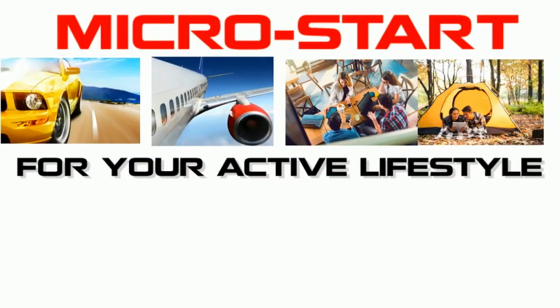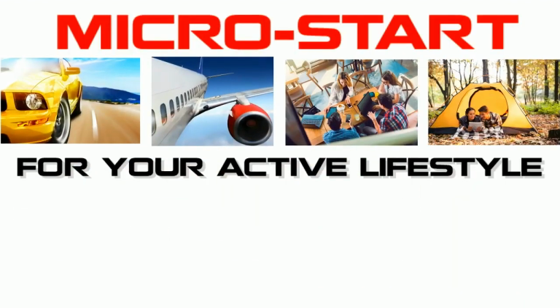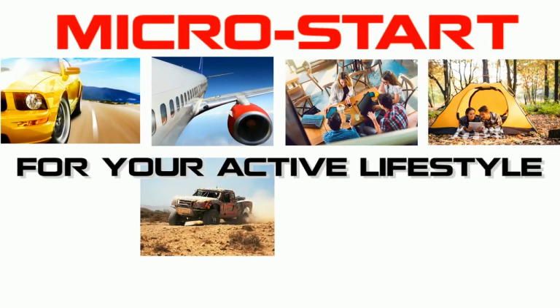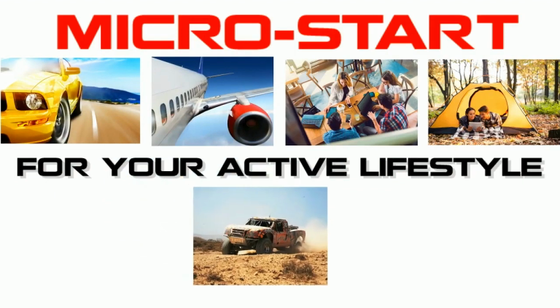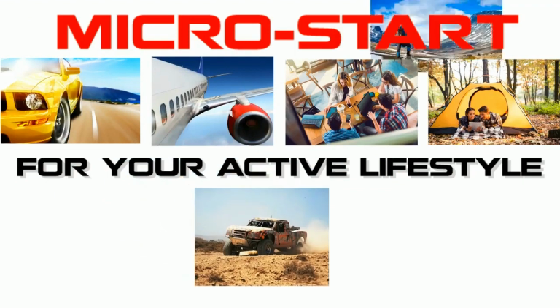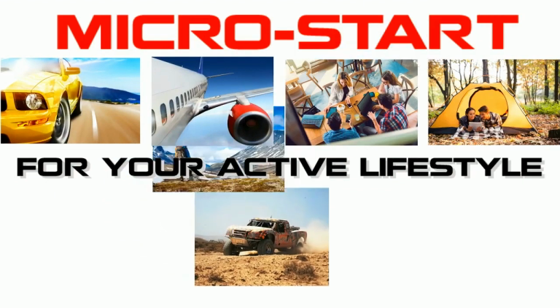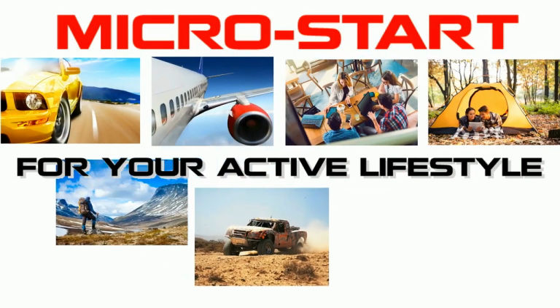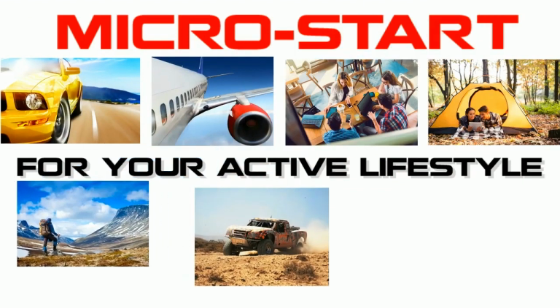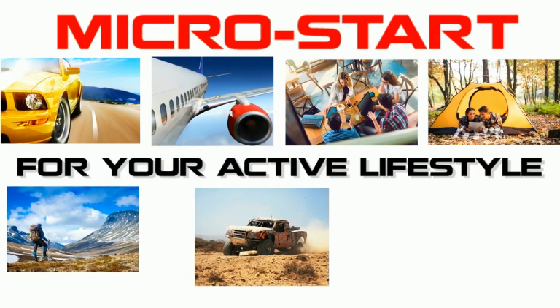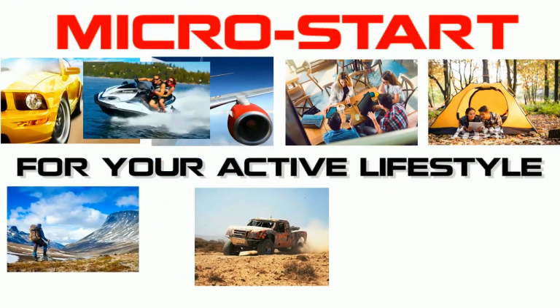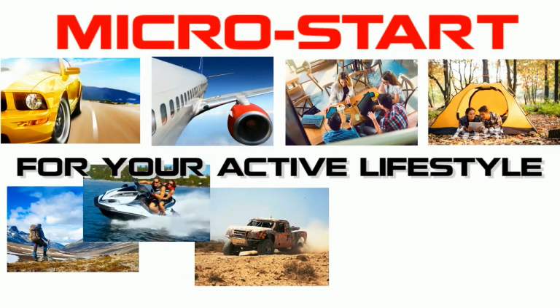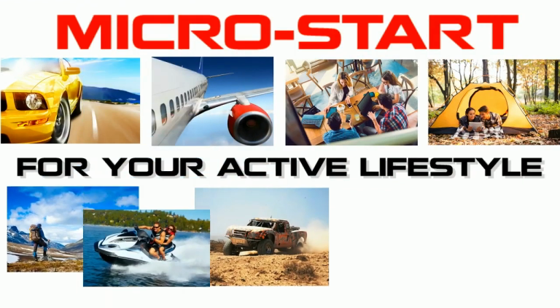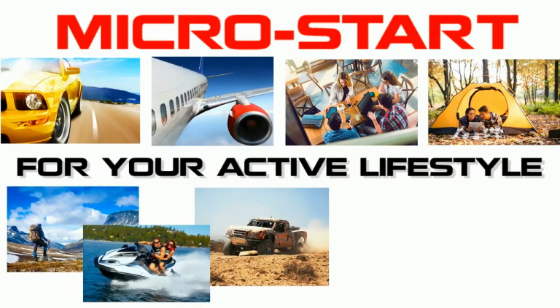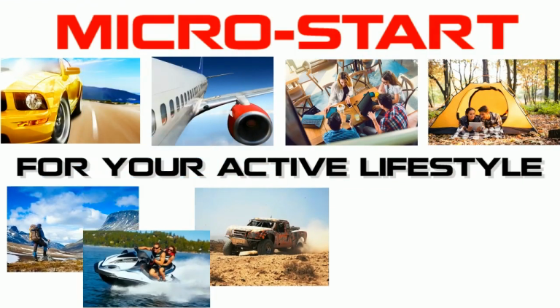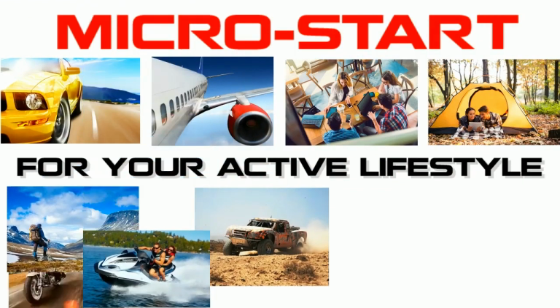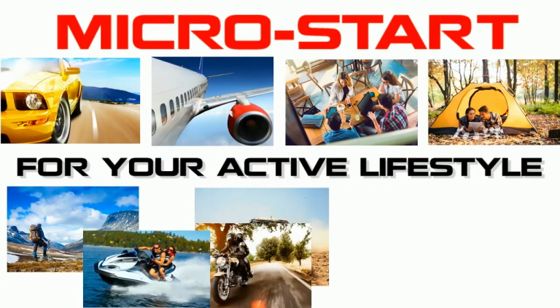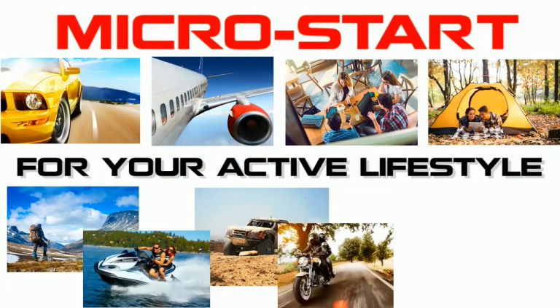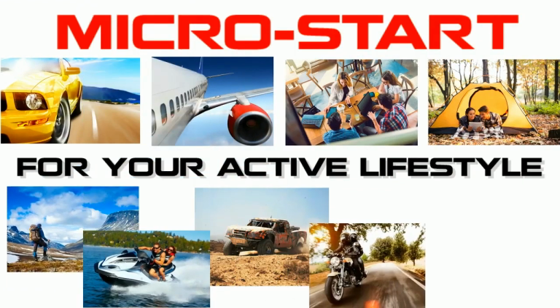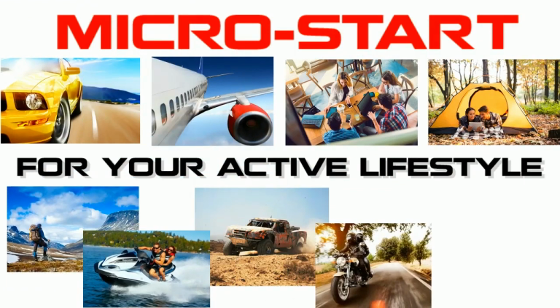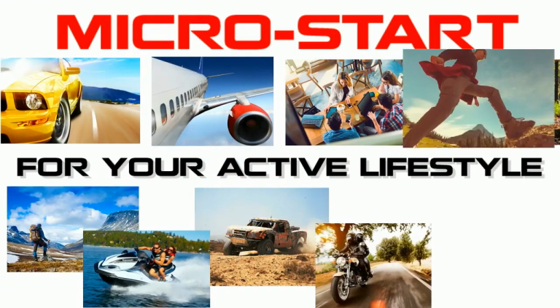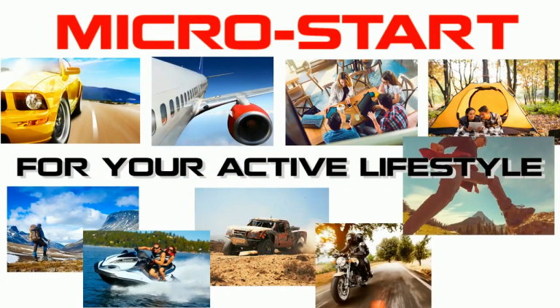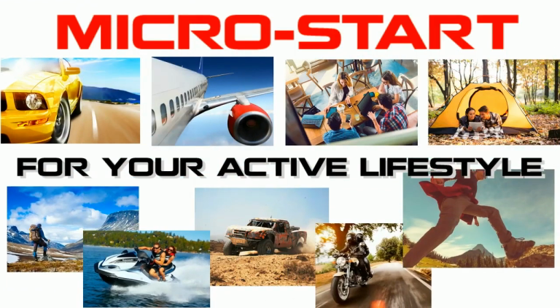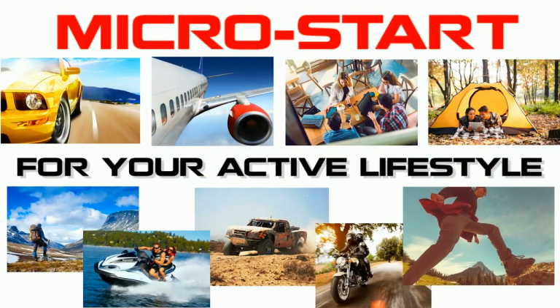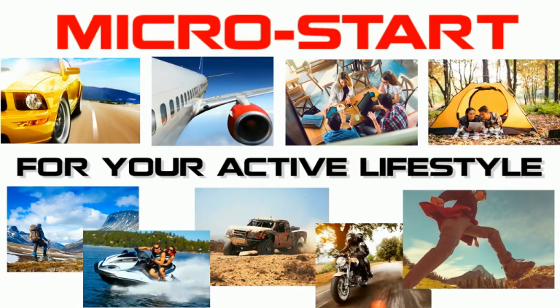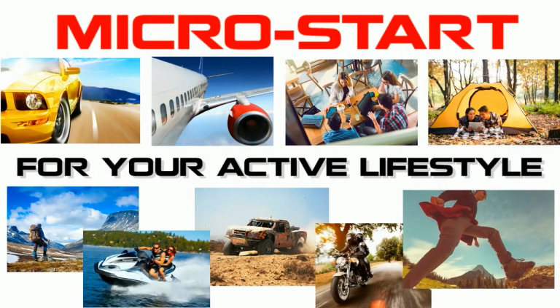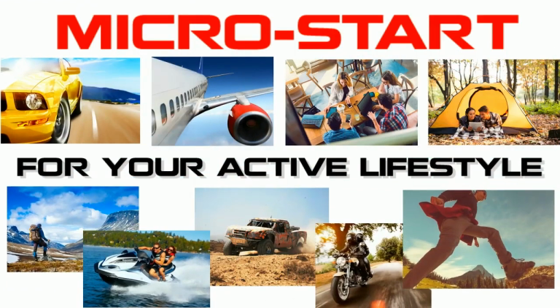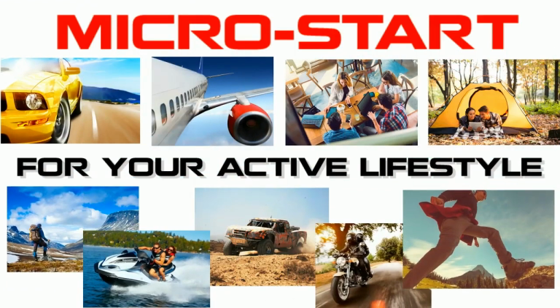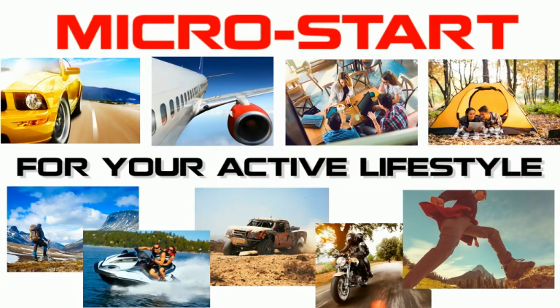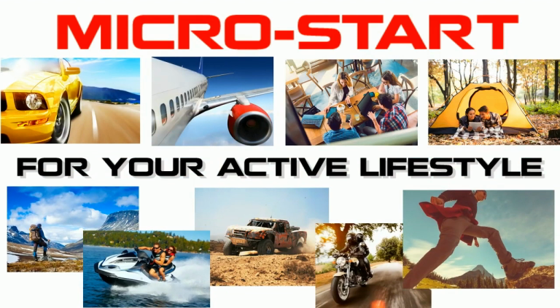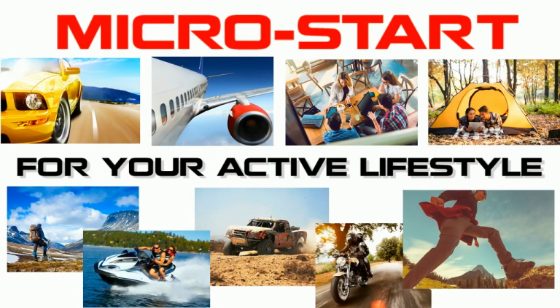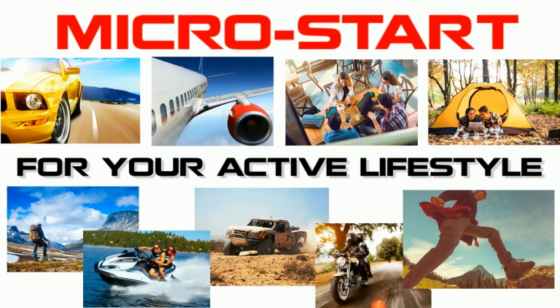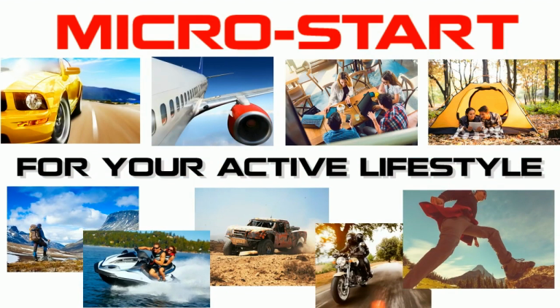It's perfect for everyone: drivers, travelers, students, campers, boaters, backpackers, off-roaders and more. The Sport is ultra compact and easy to carry backup power.